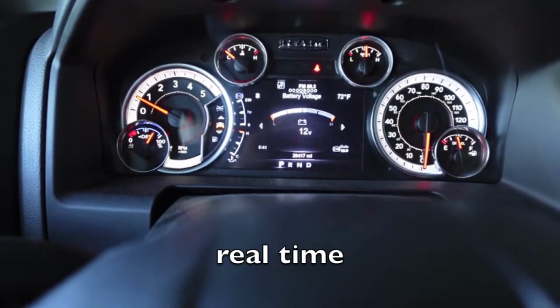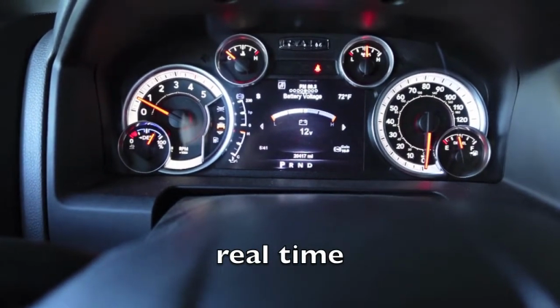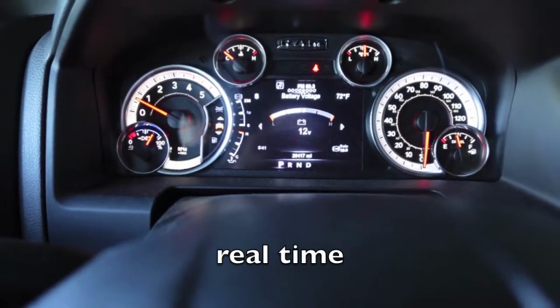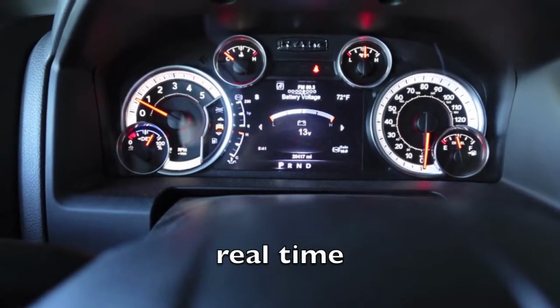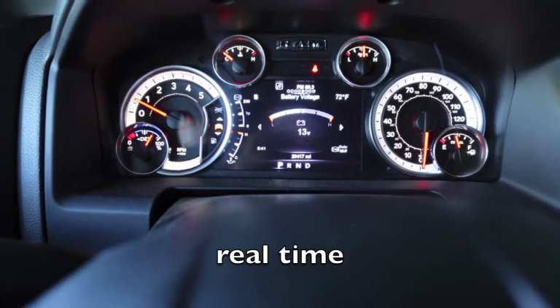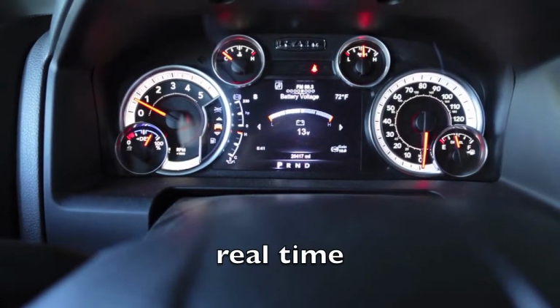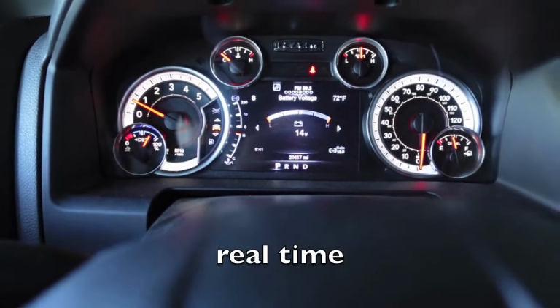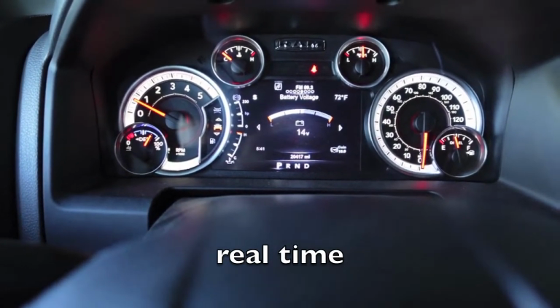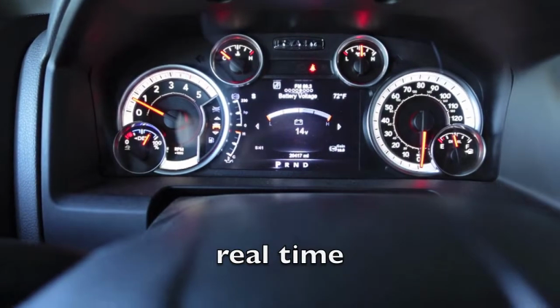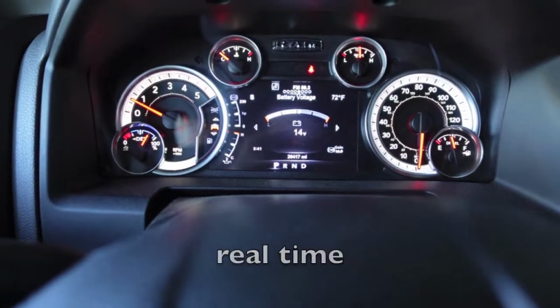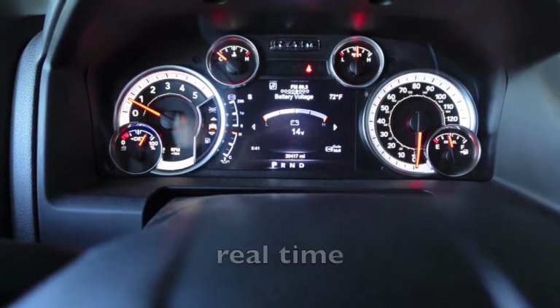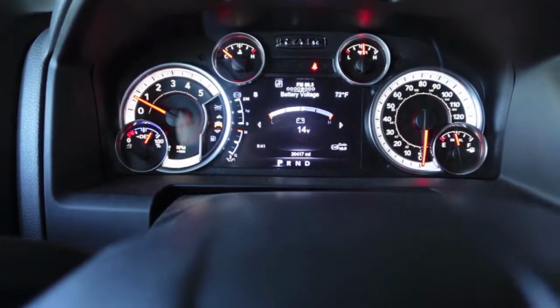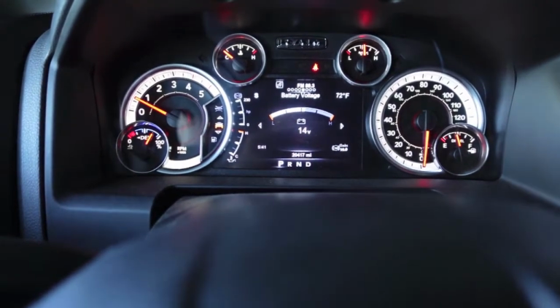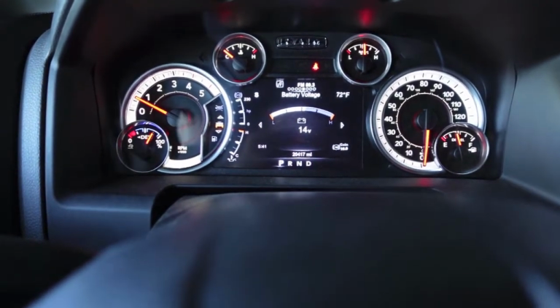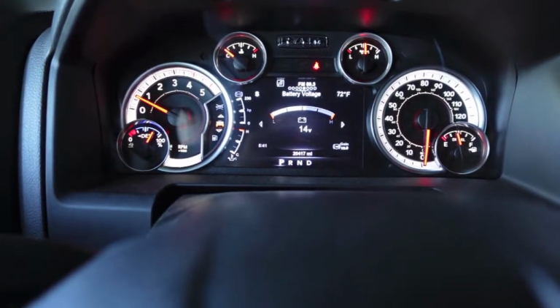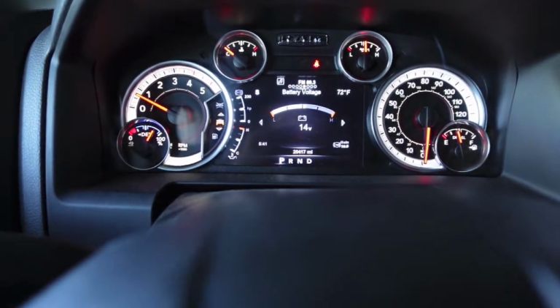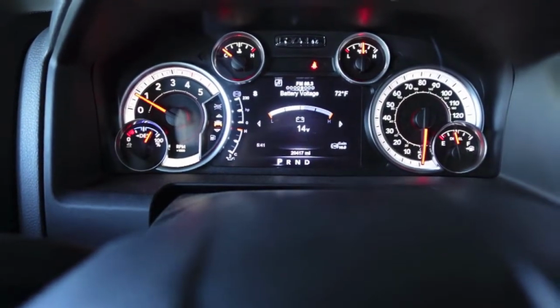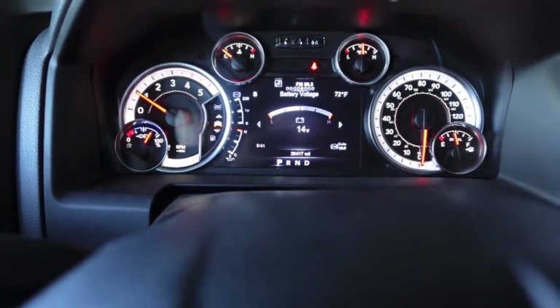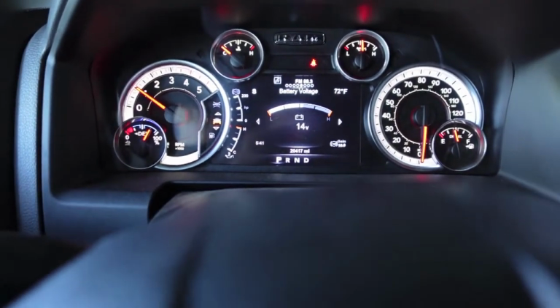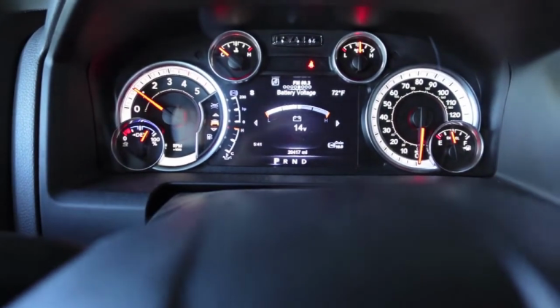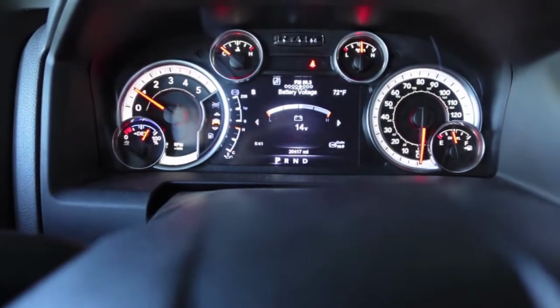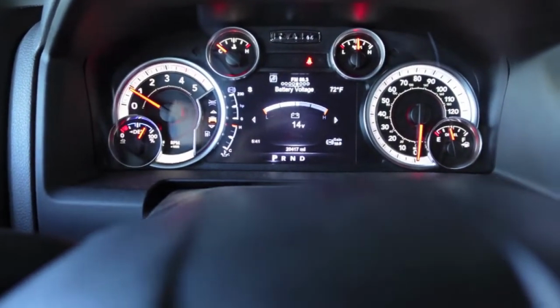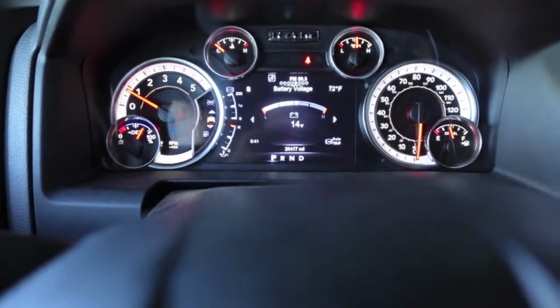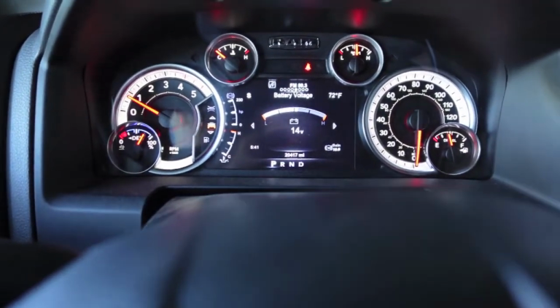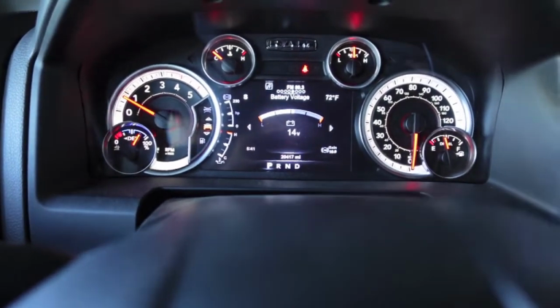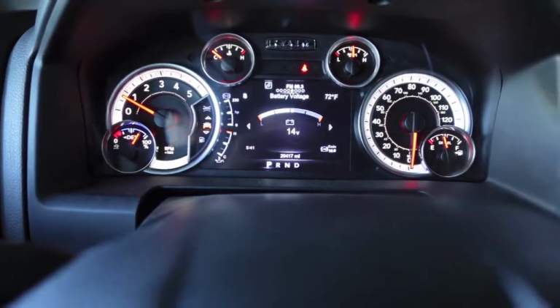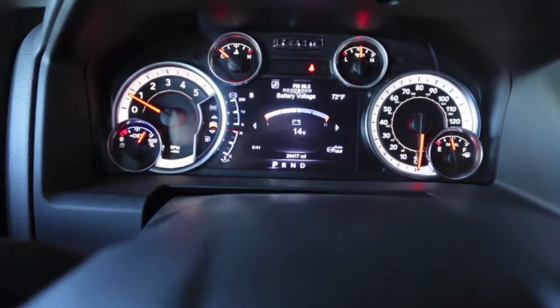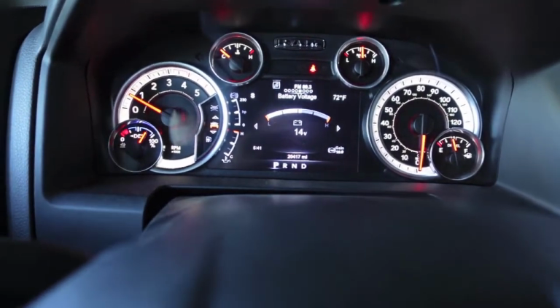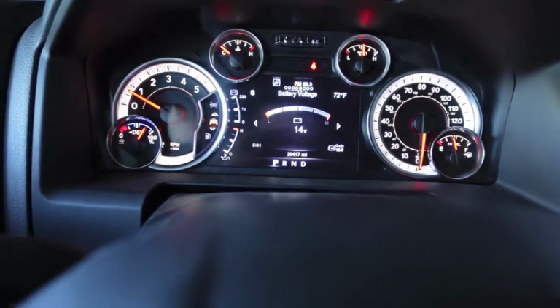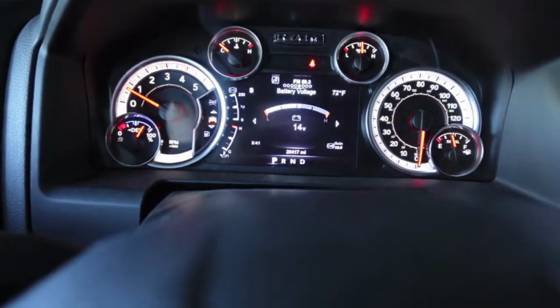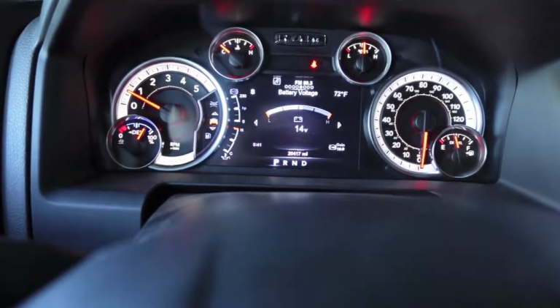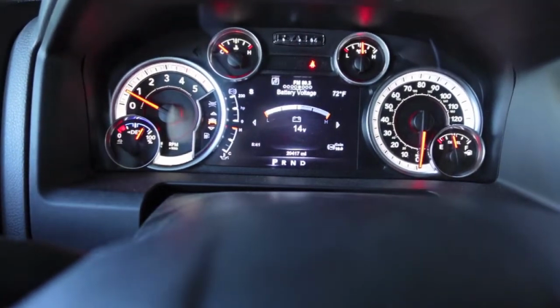Now of course after a little hesitation there's our 14 volts — pretty good number, it's what we're looking for.